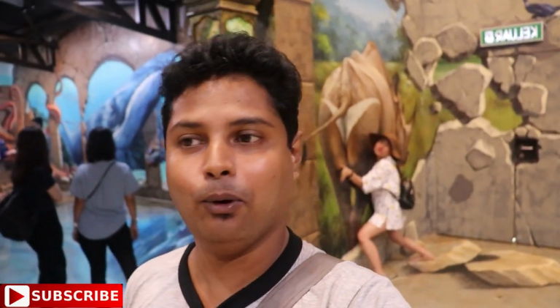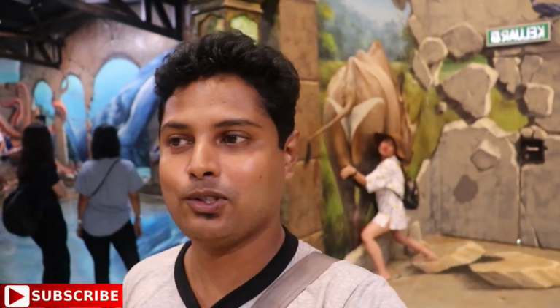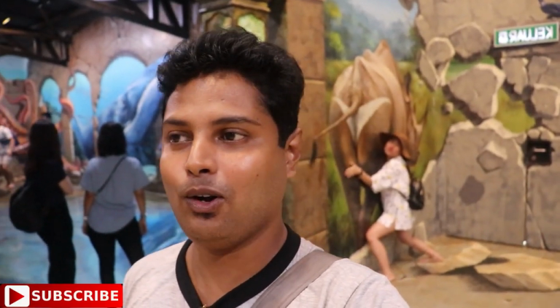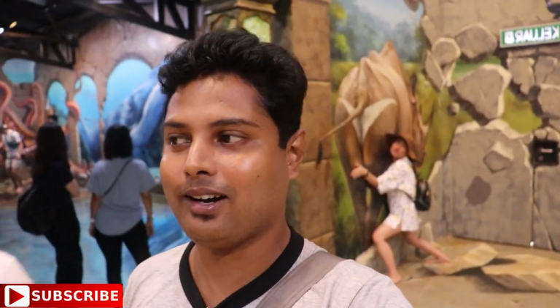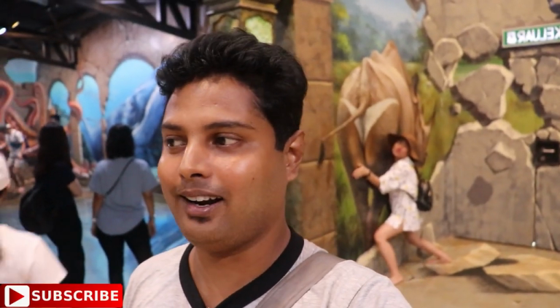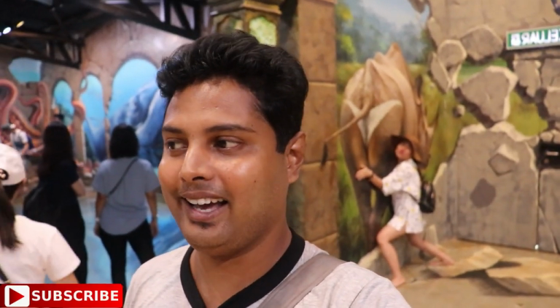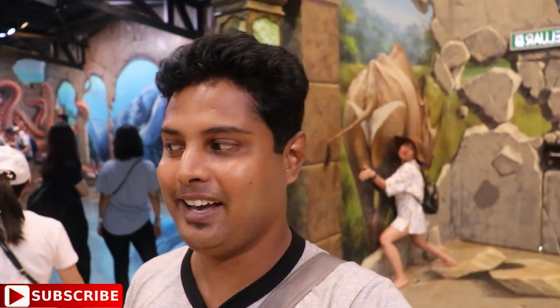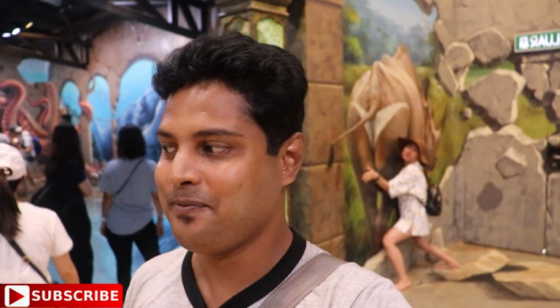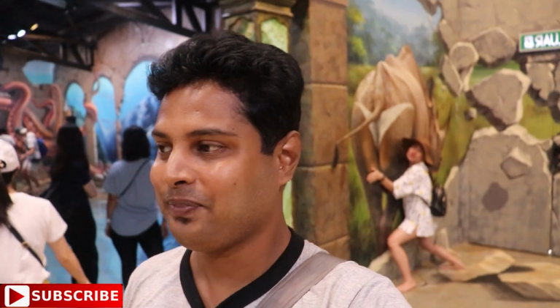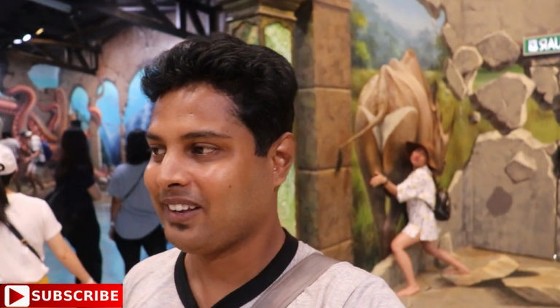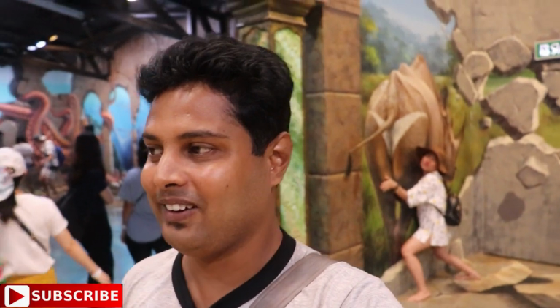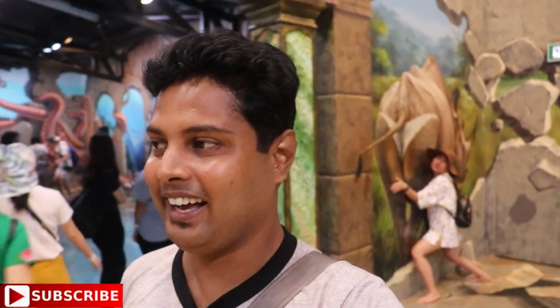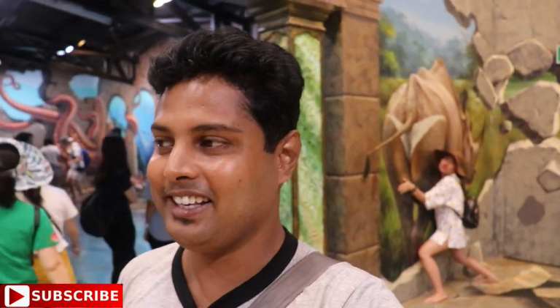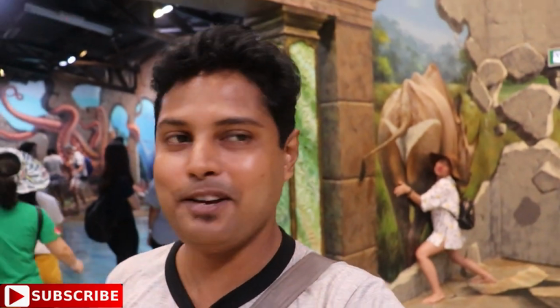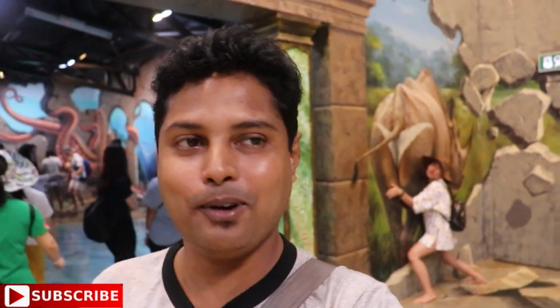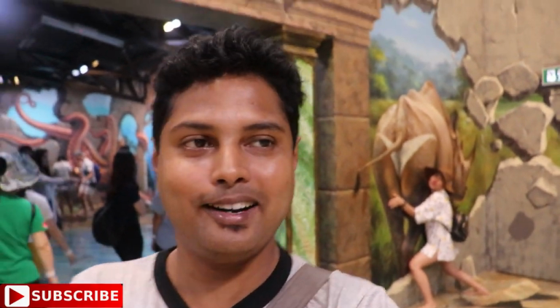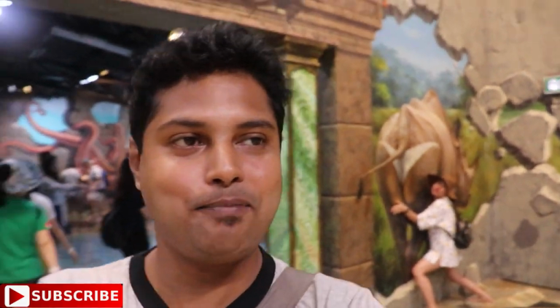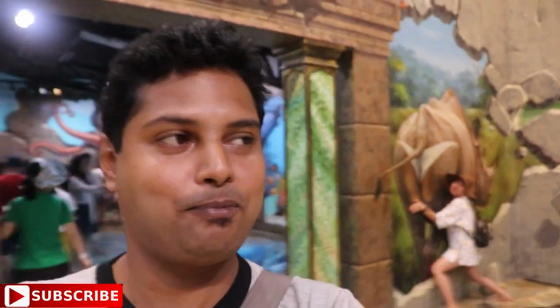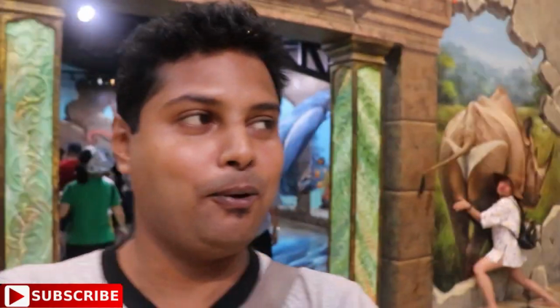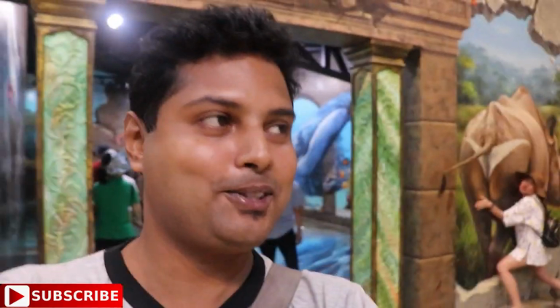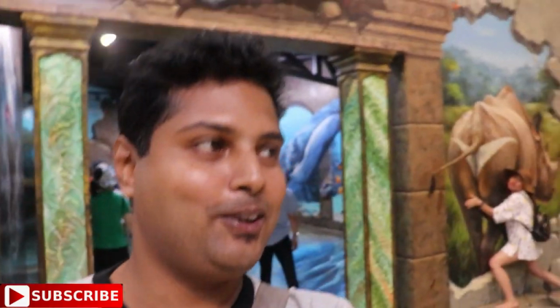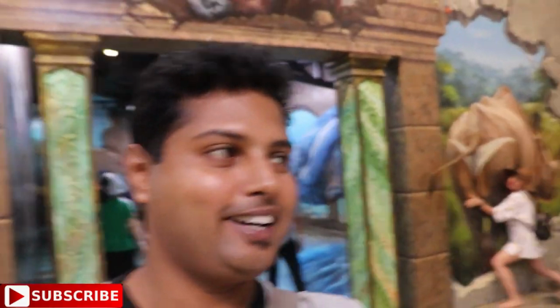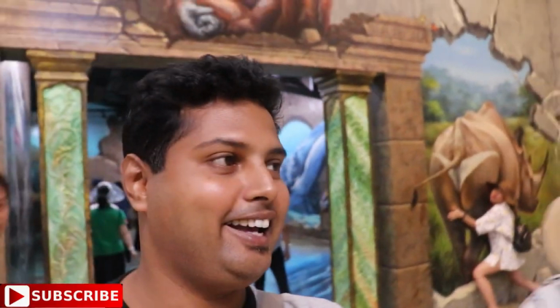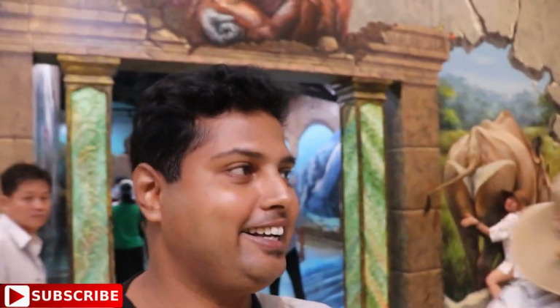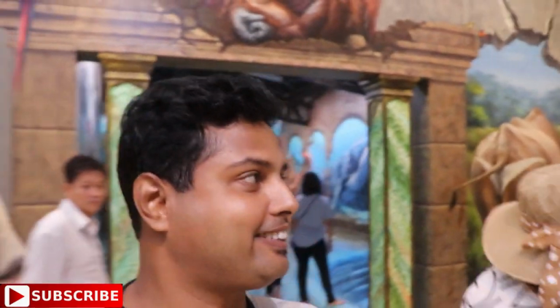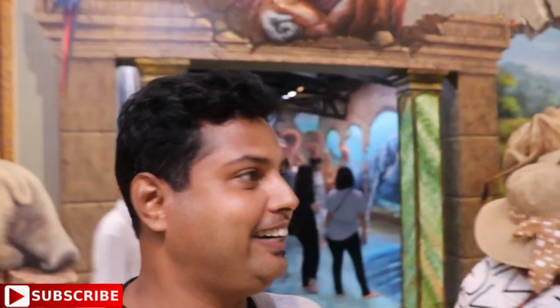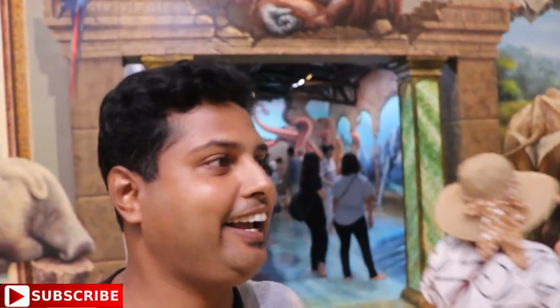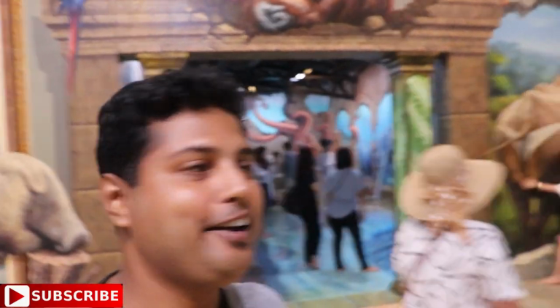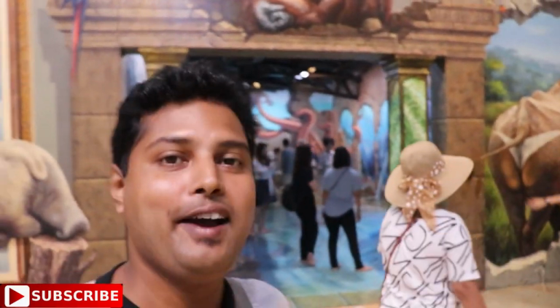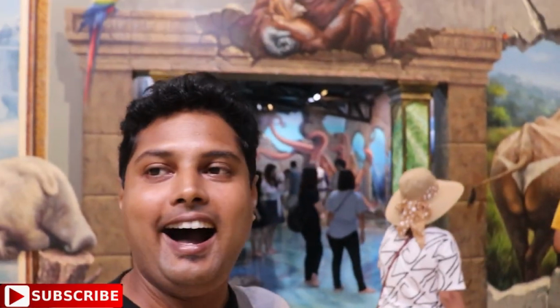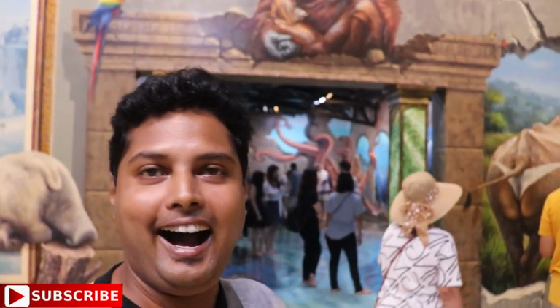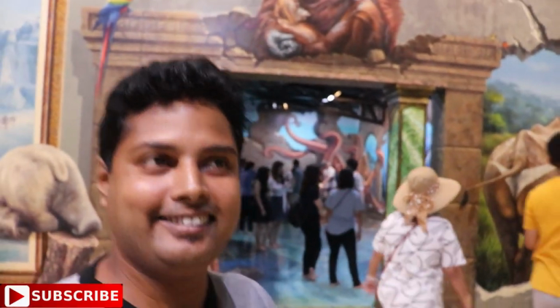People are doing weird poses. They are doing weird poses — these are 3D art.